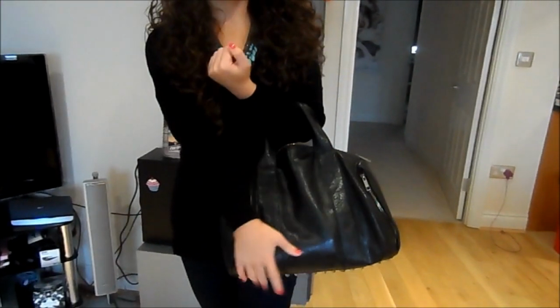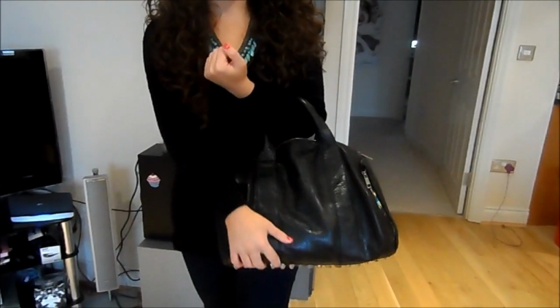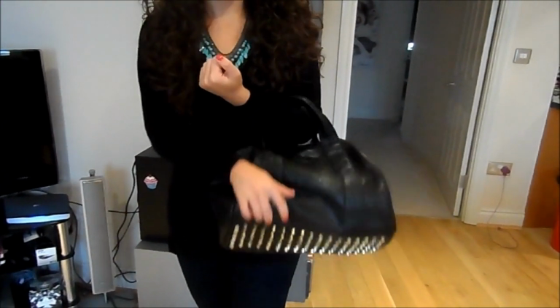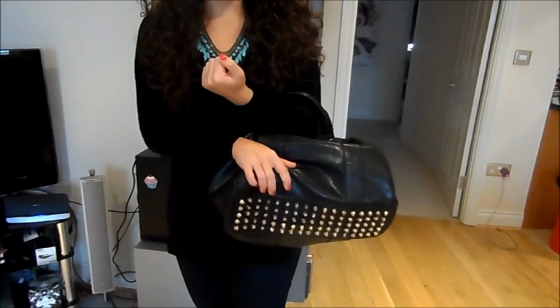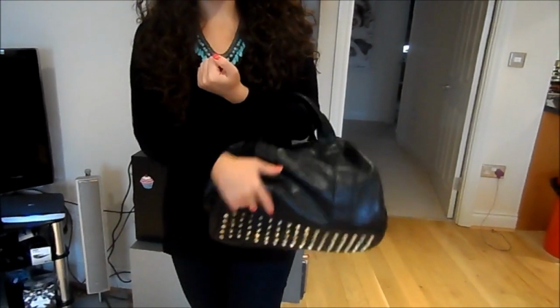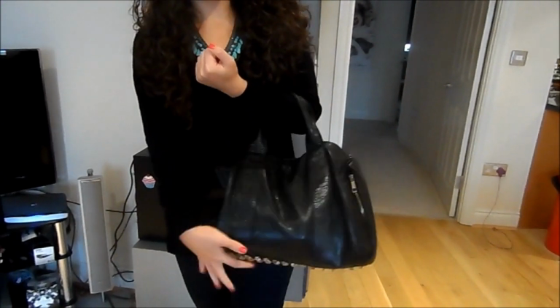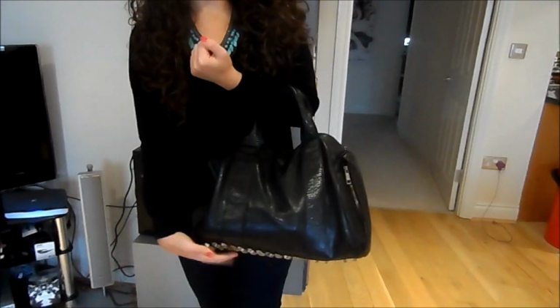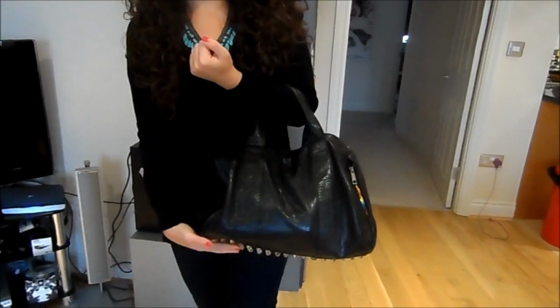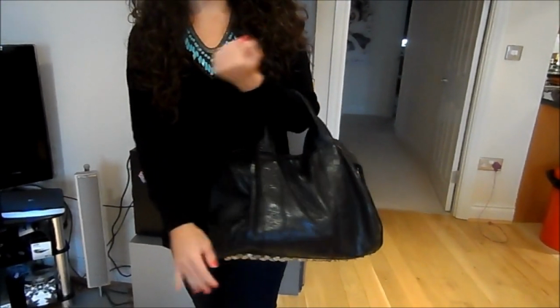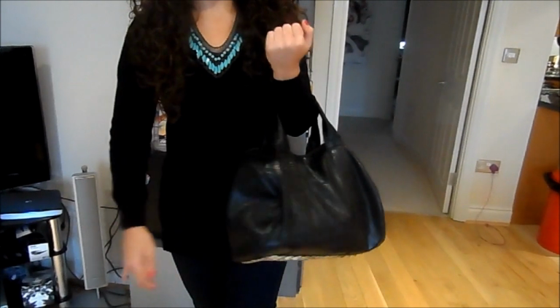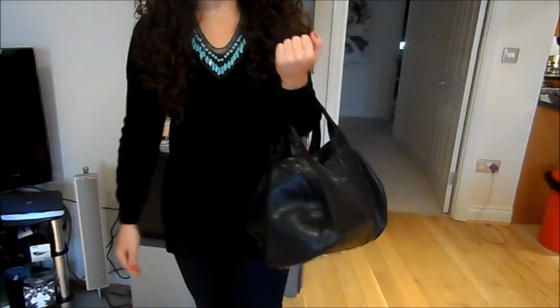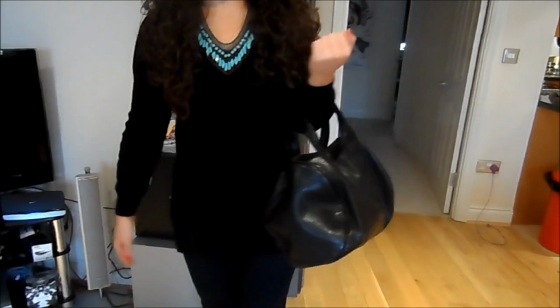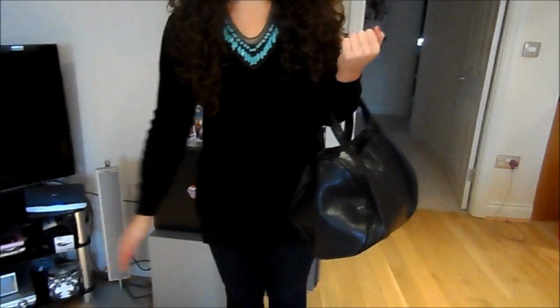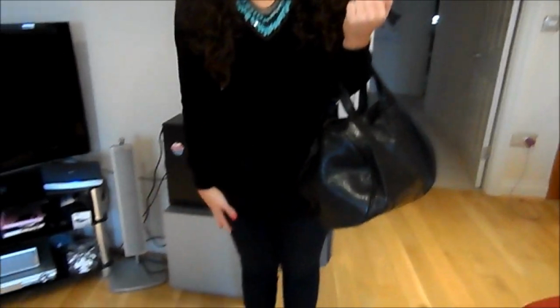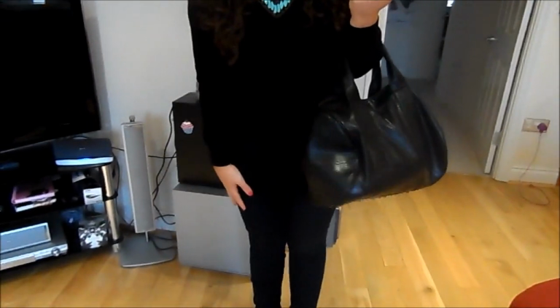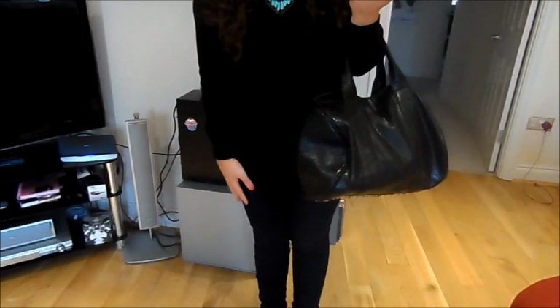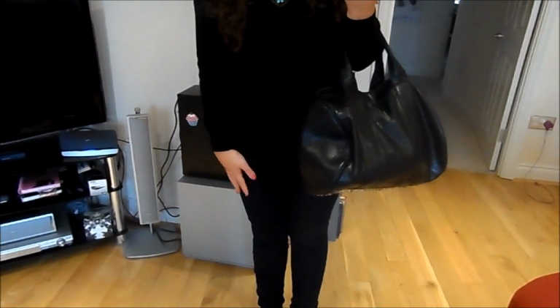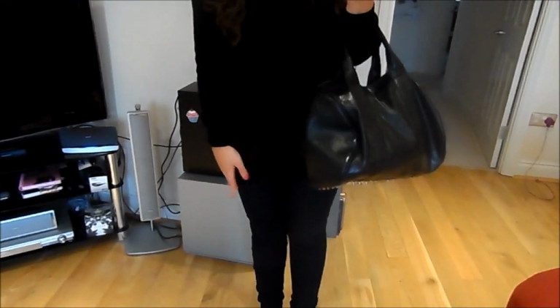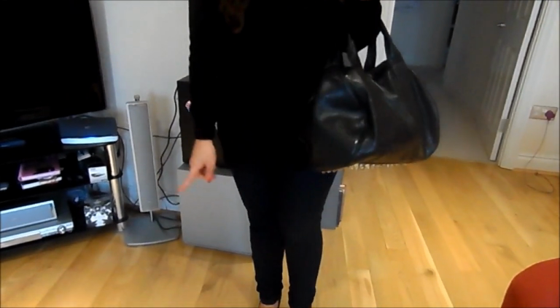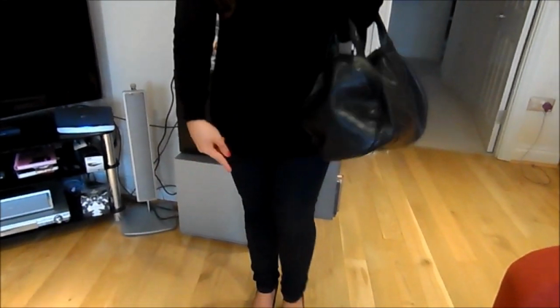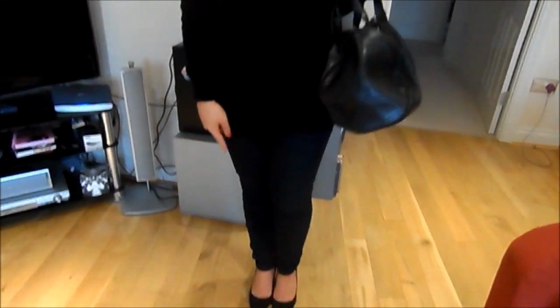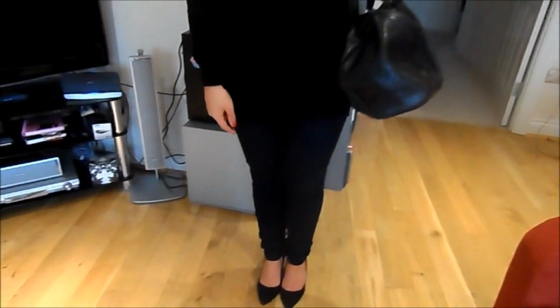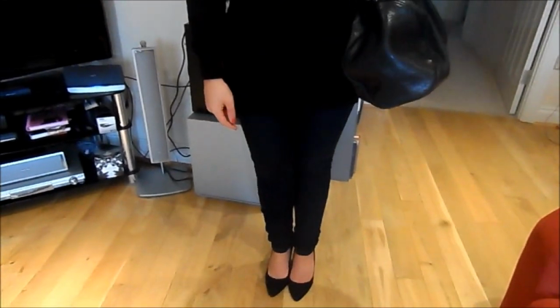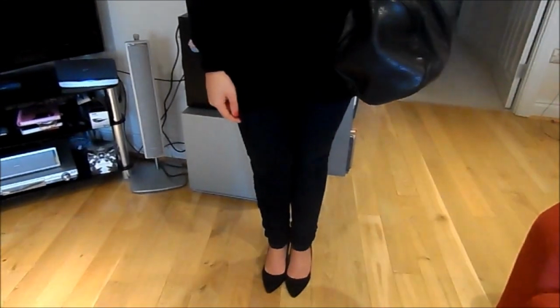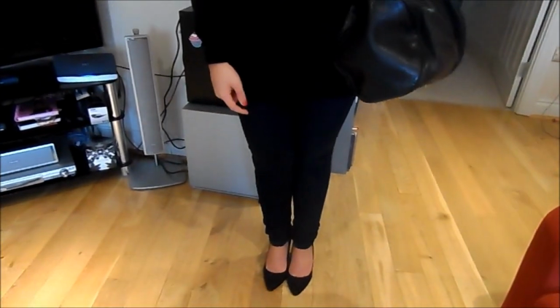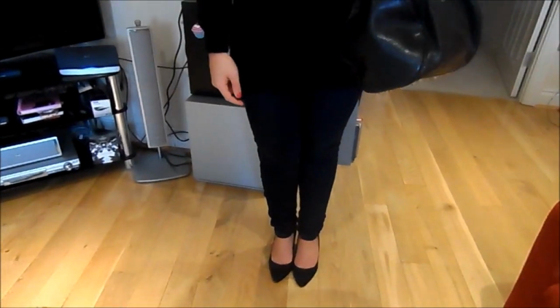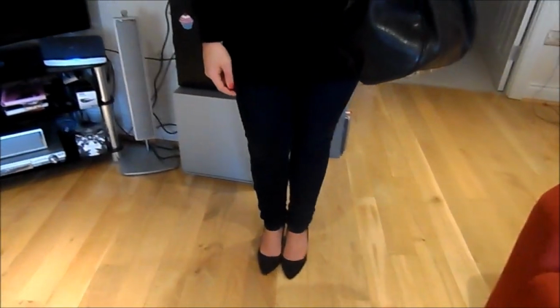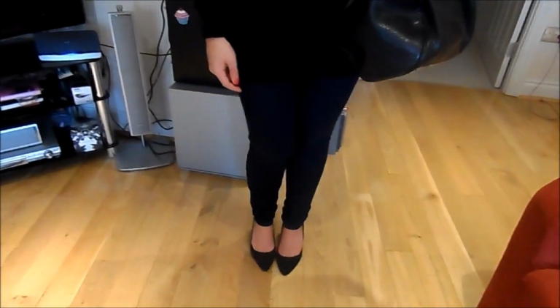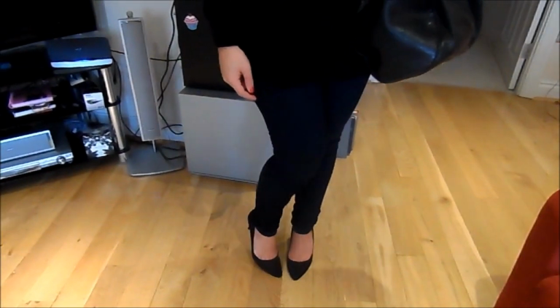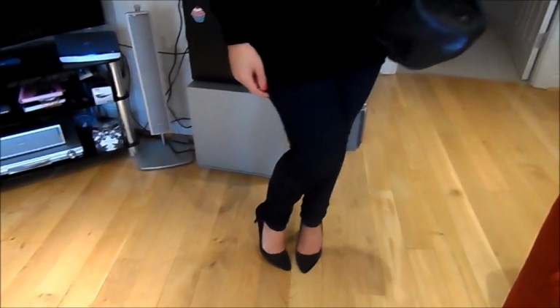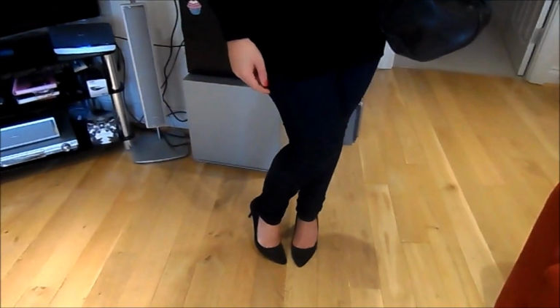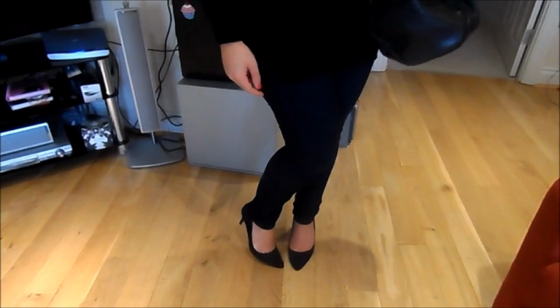My handbag was from eBay — it's kind of a Rocco dupe. My jeans are from ASOS and my shoes are from H&M.